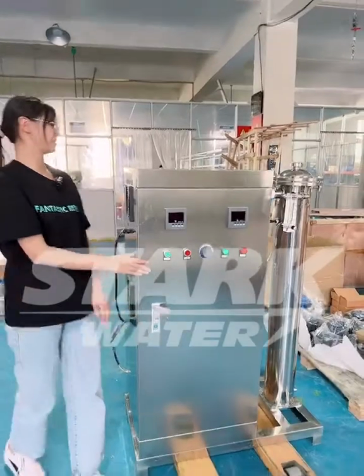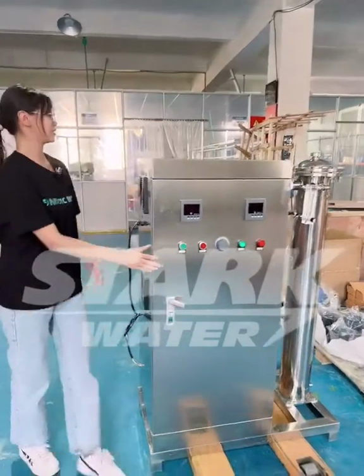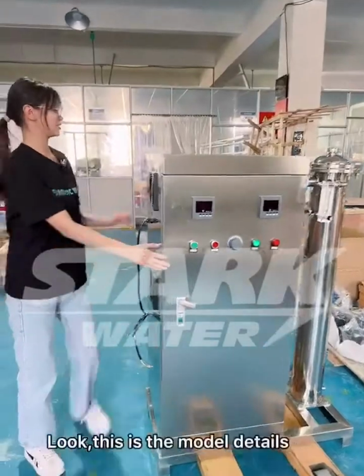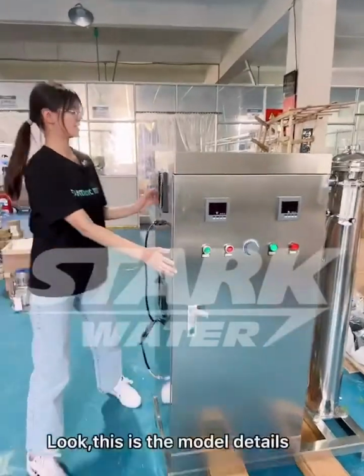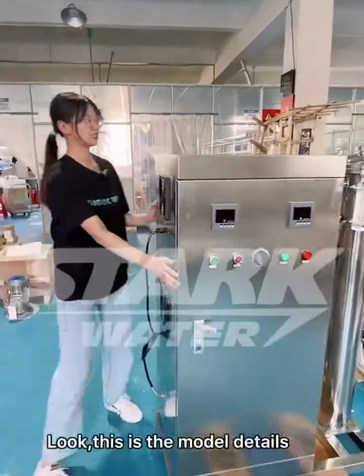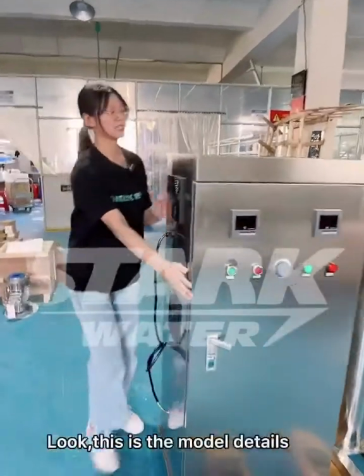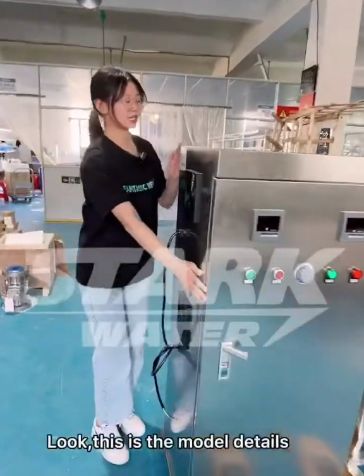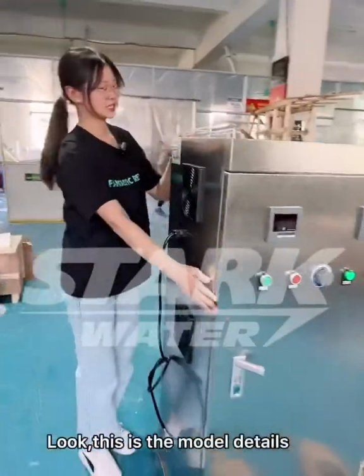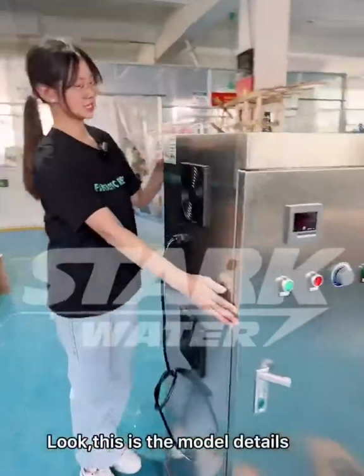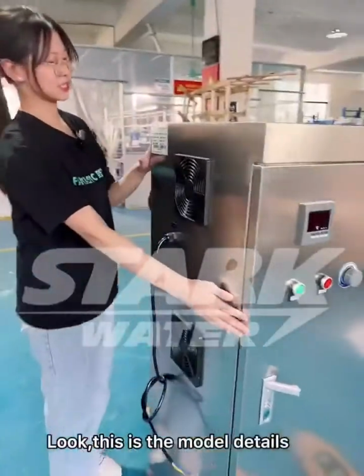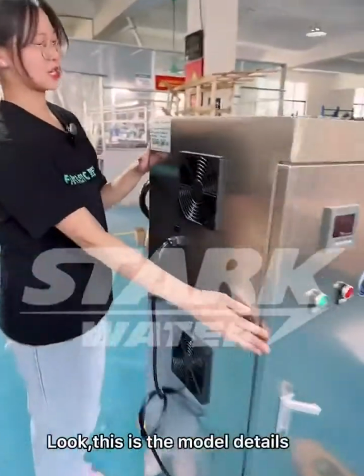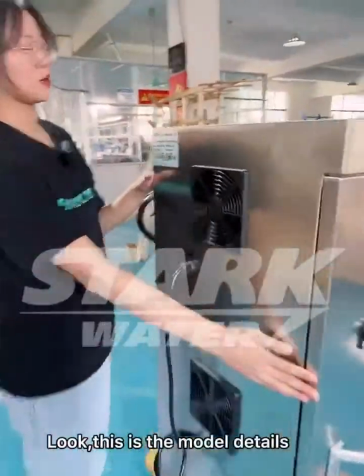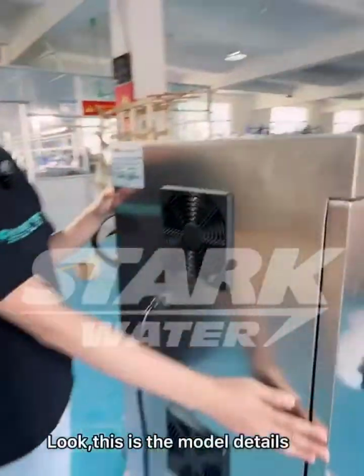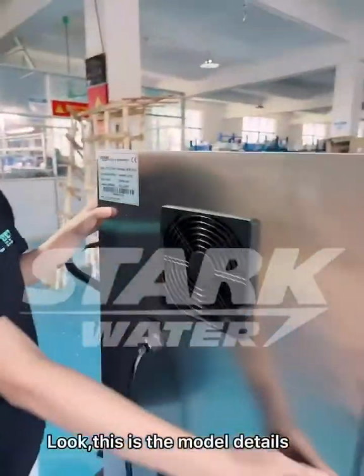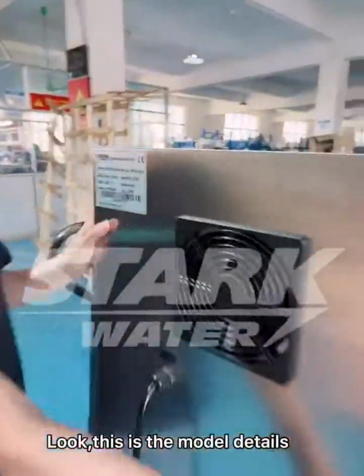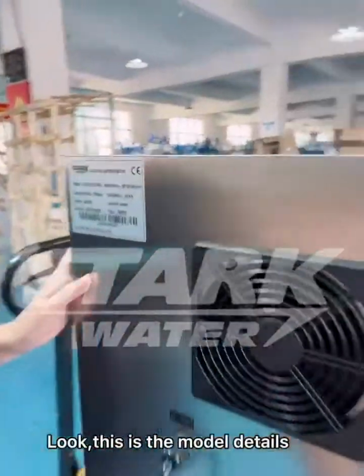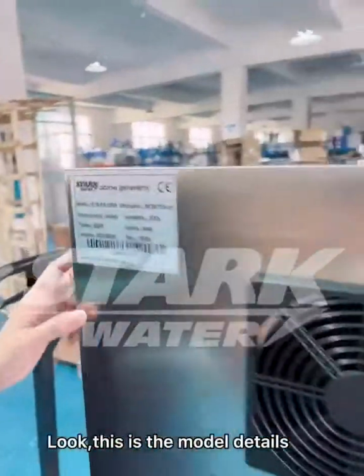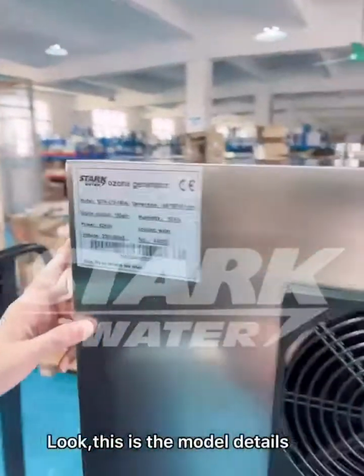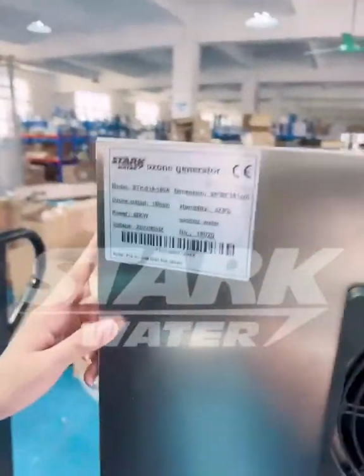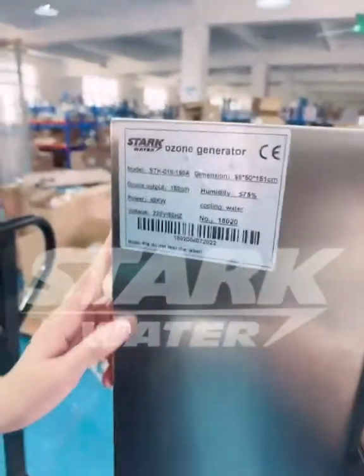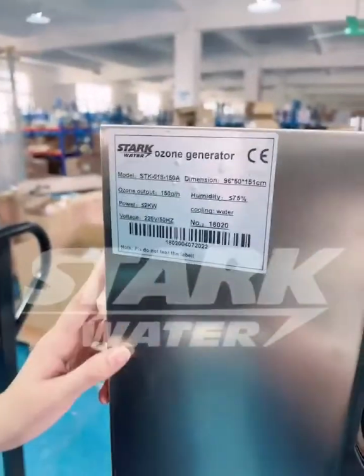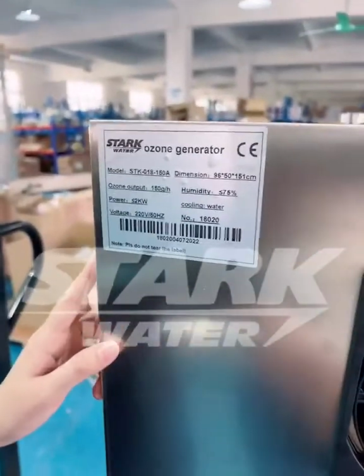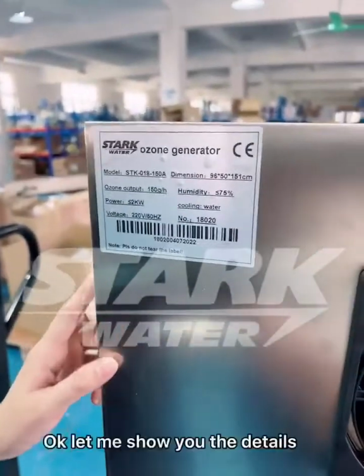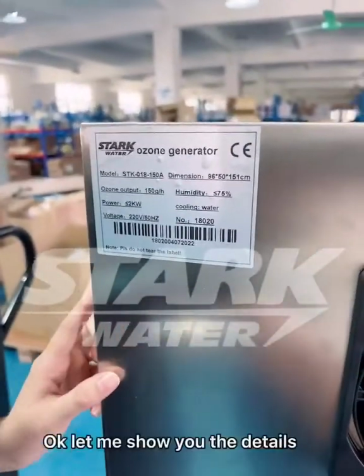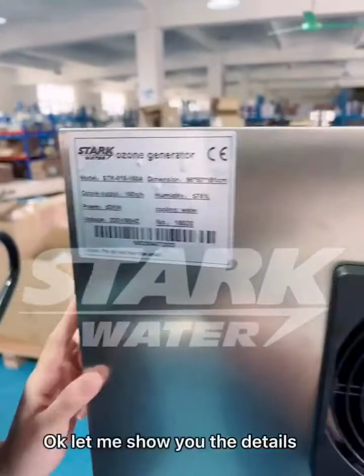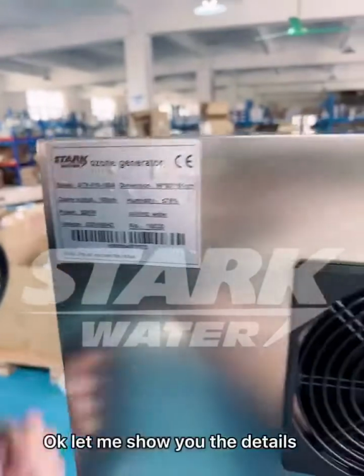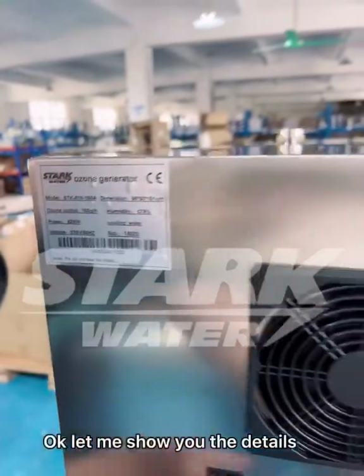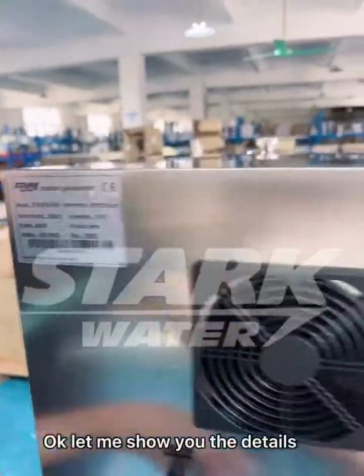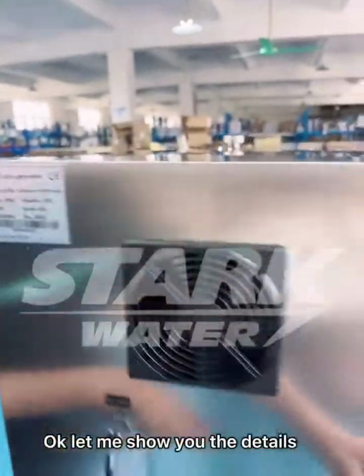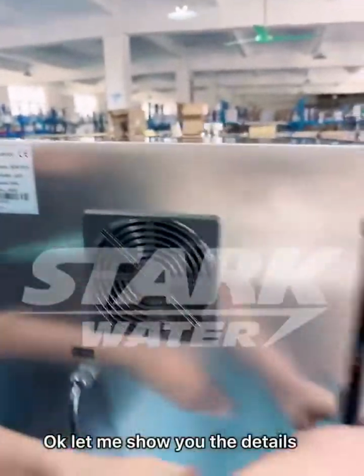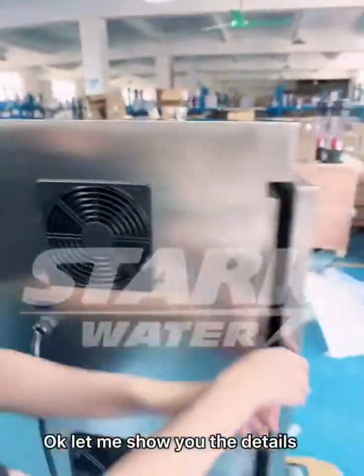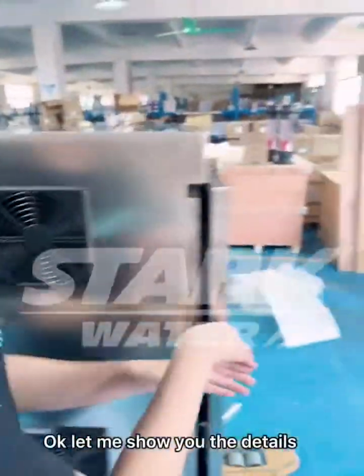This is the model details. Okay, let me show you the details.